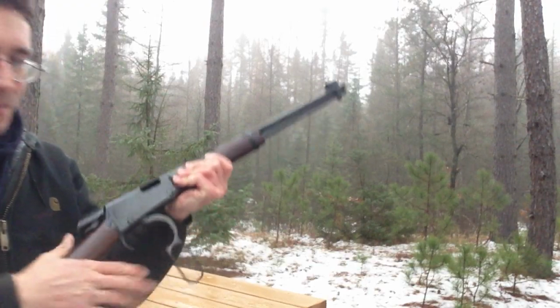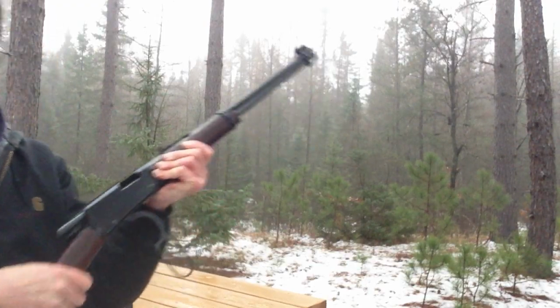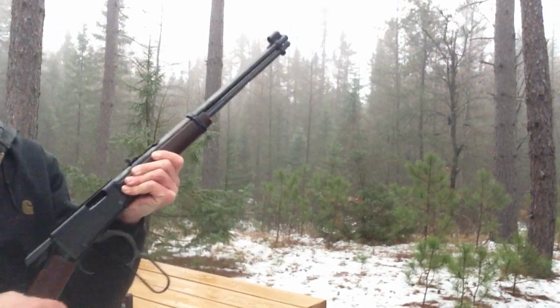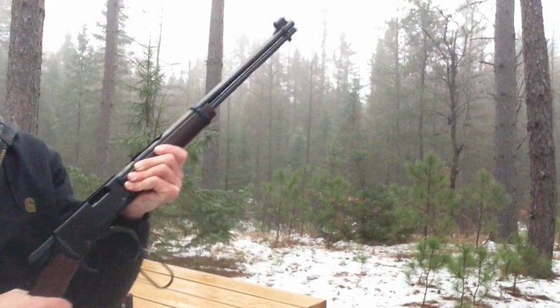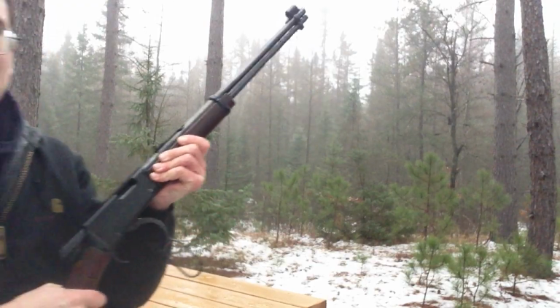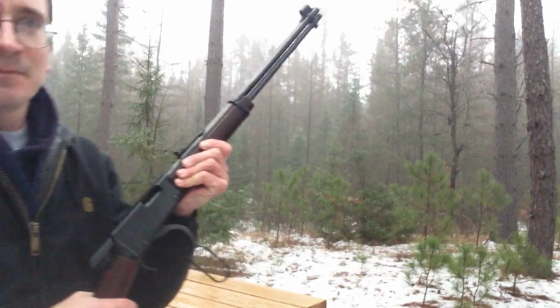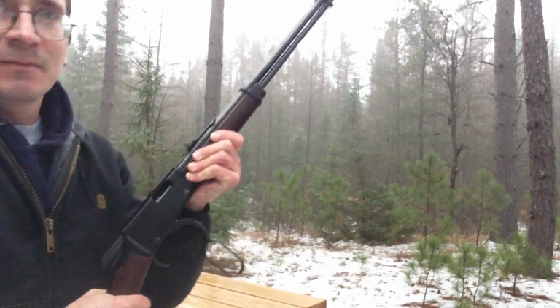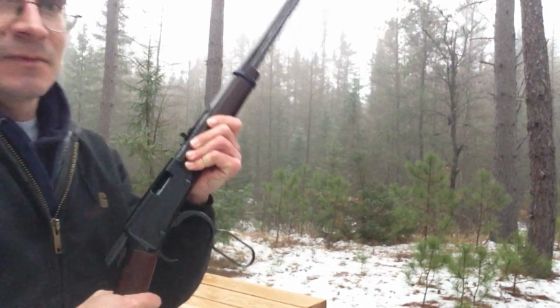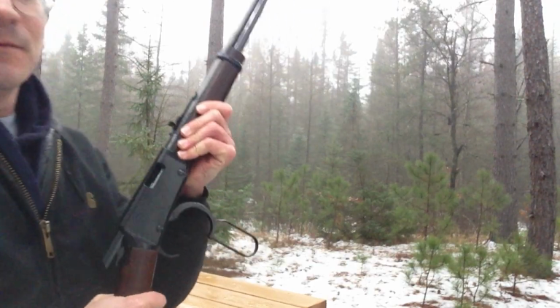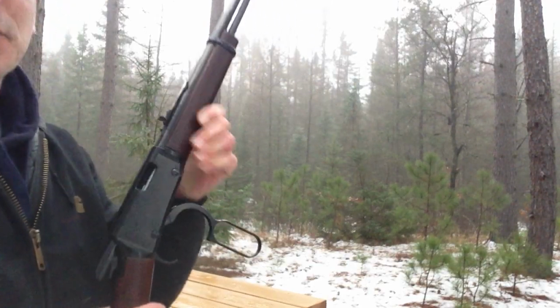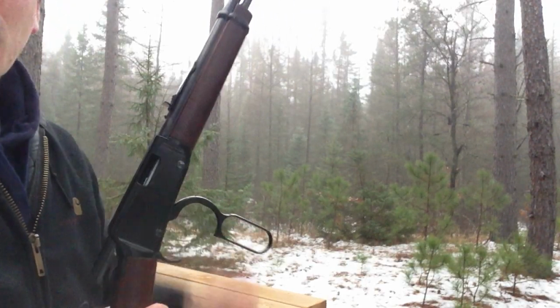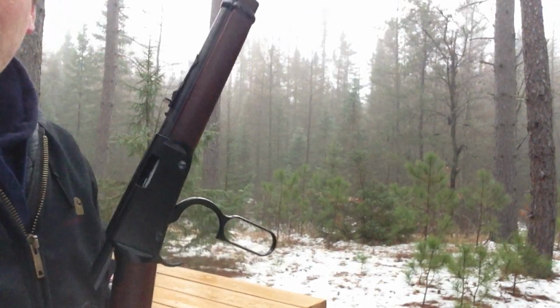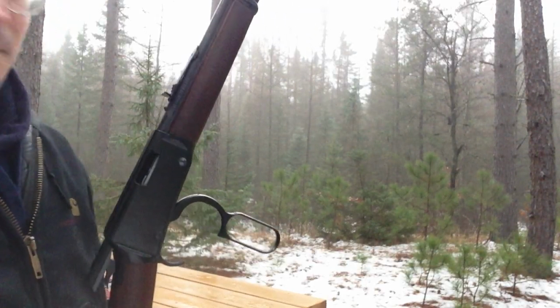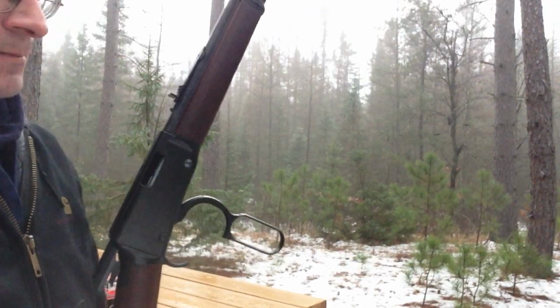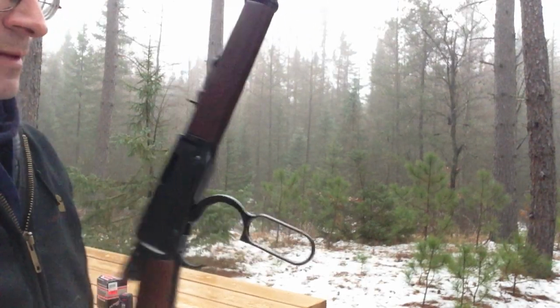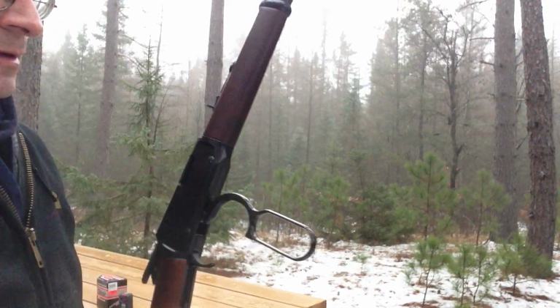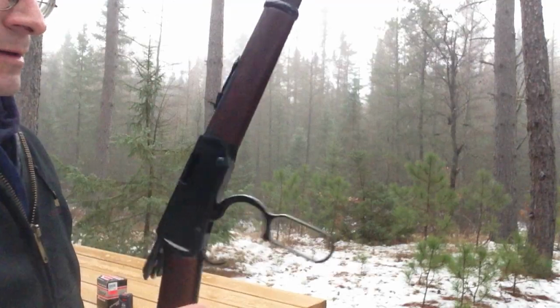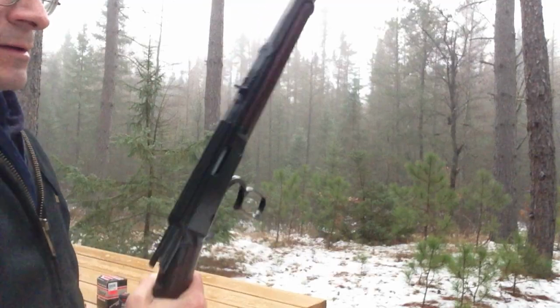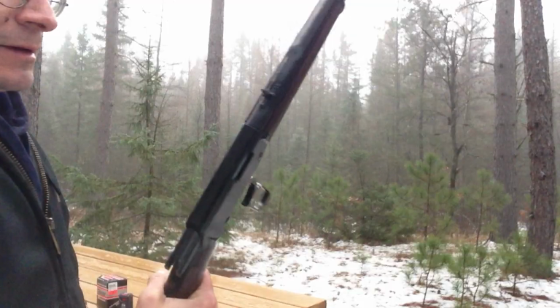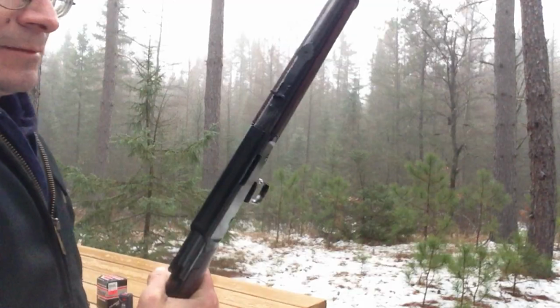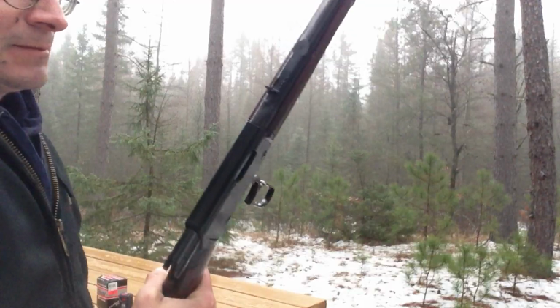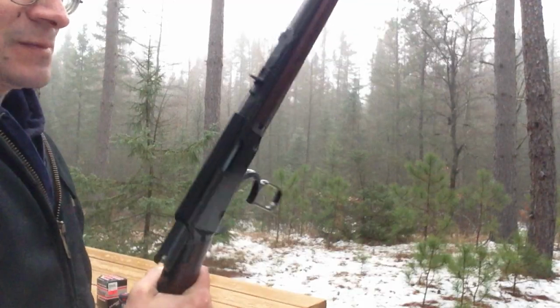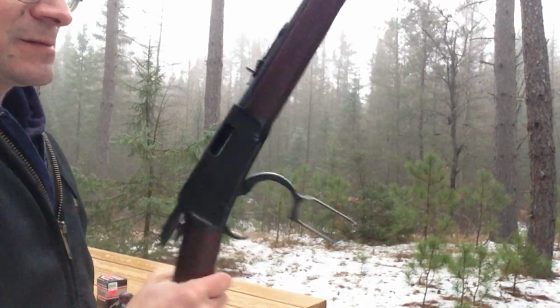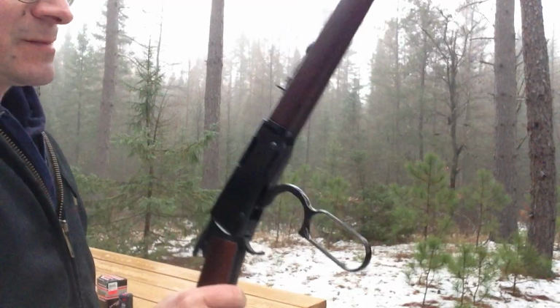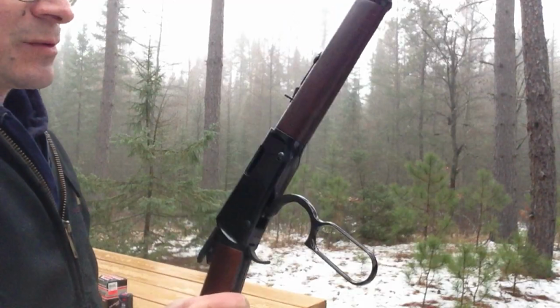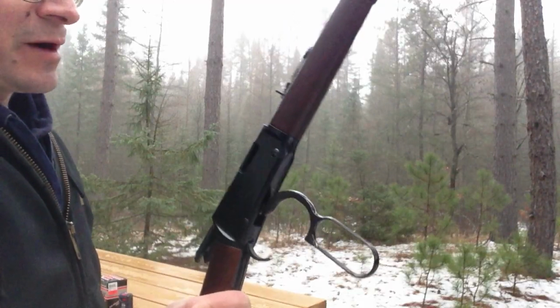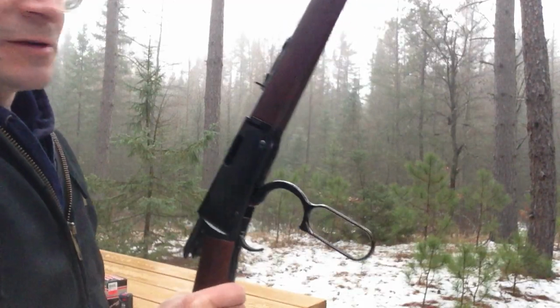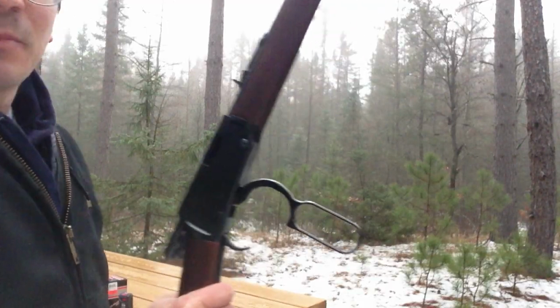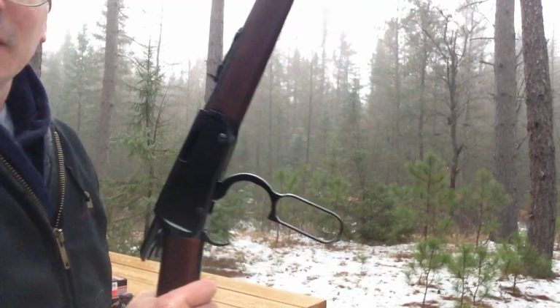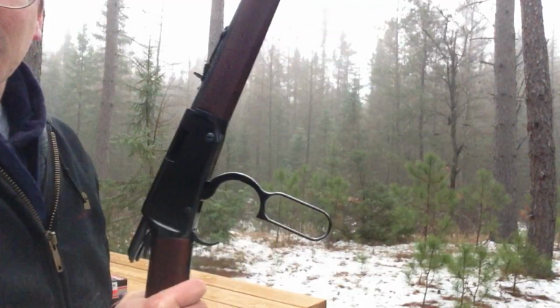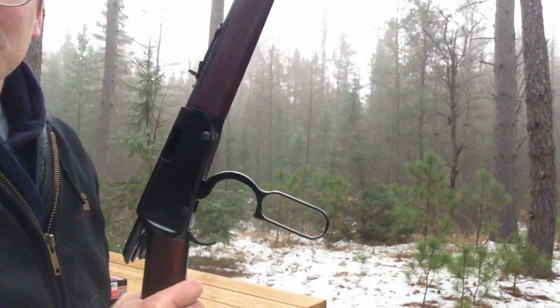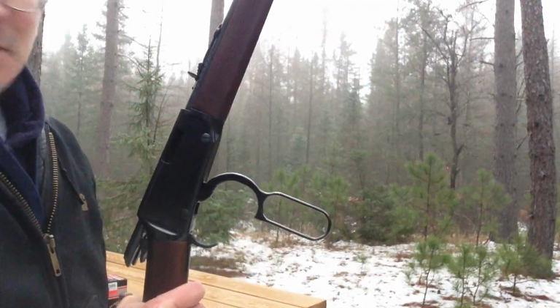As you can see, very quiet — quieter than a pellet gun actually.